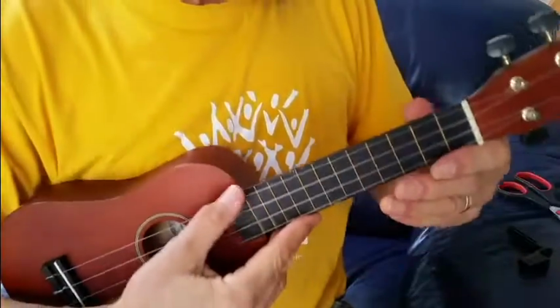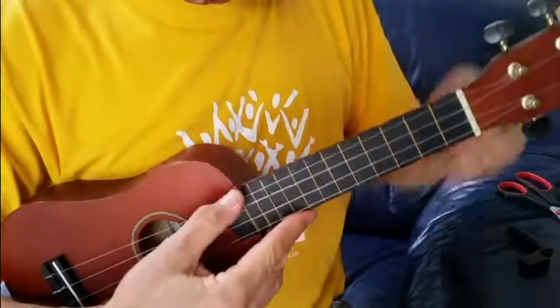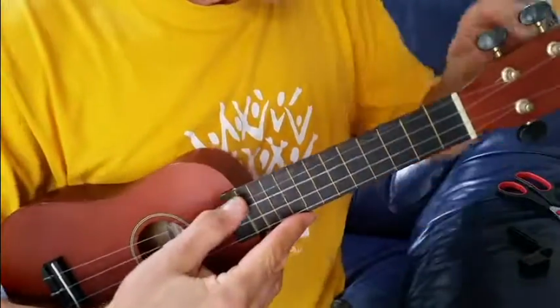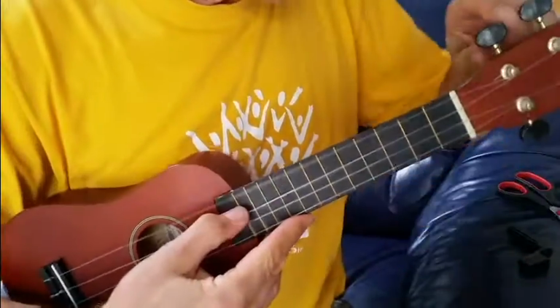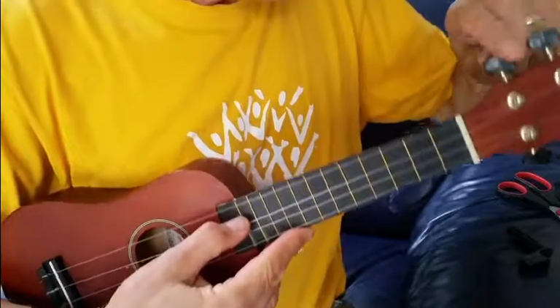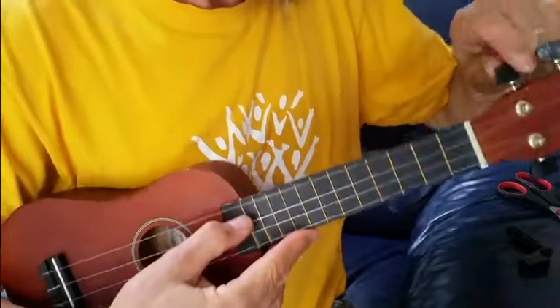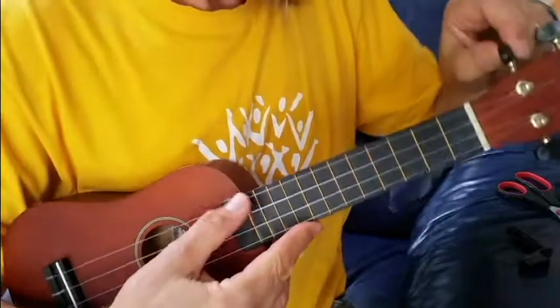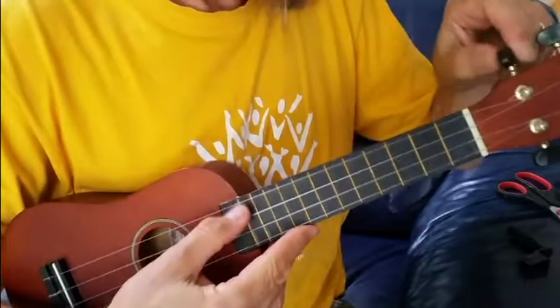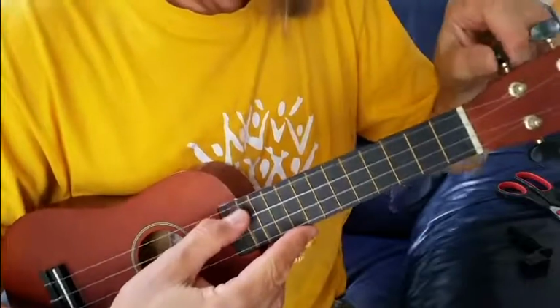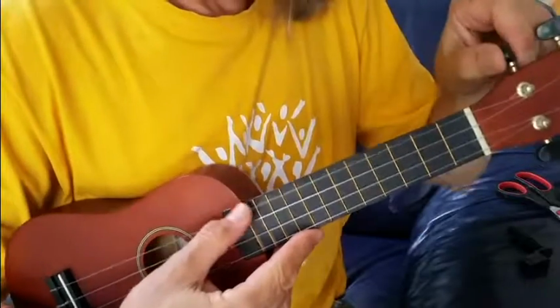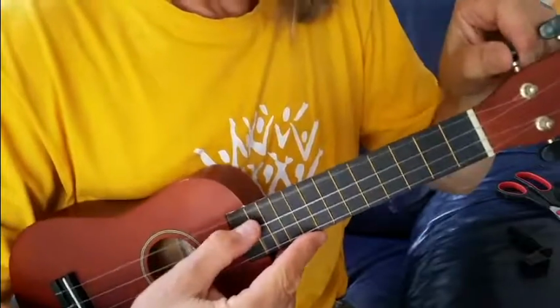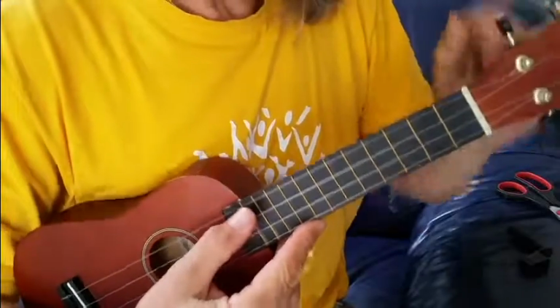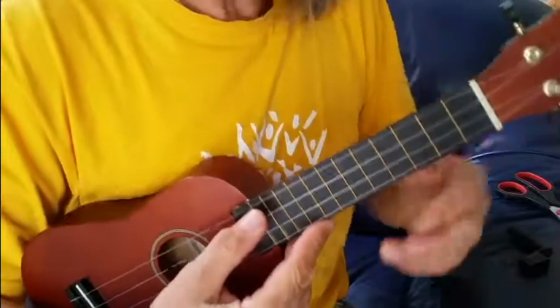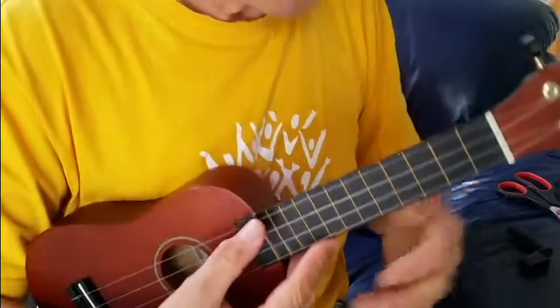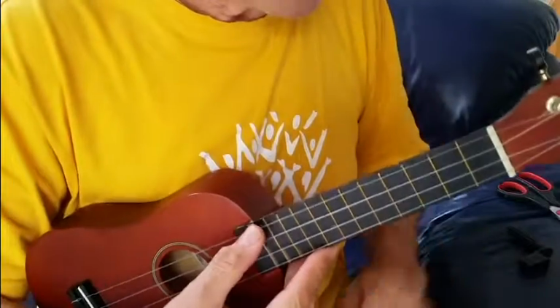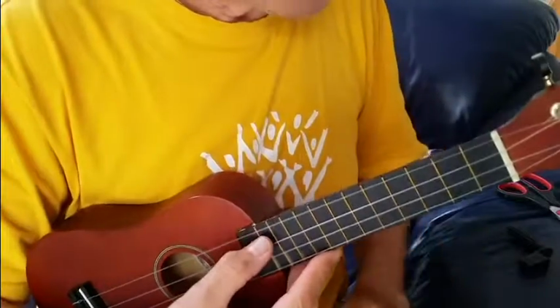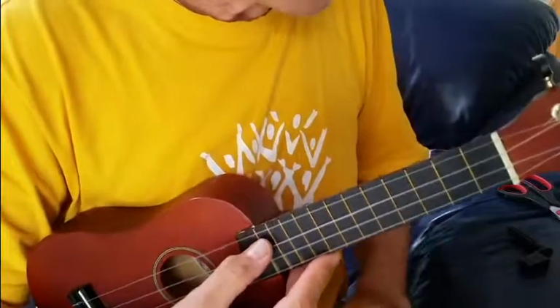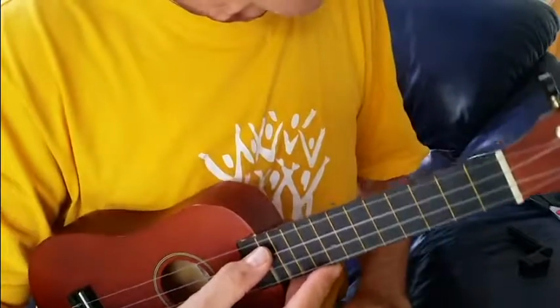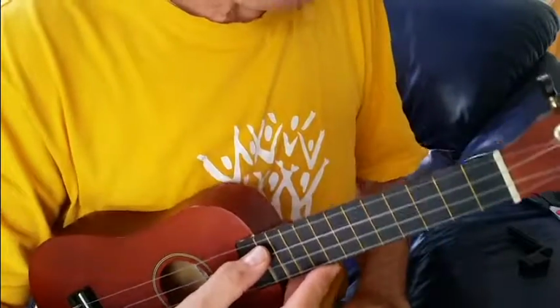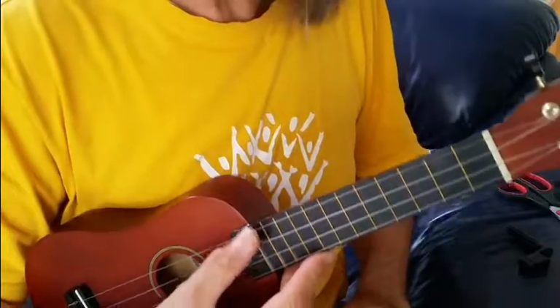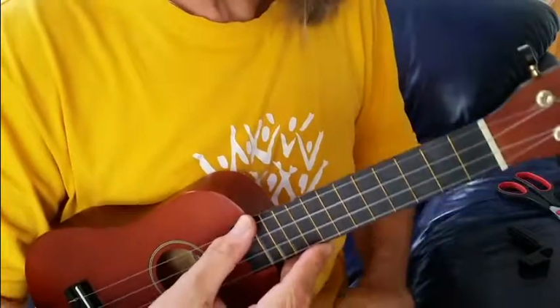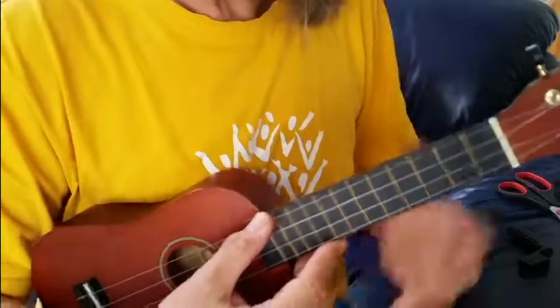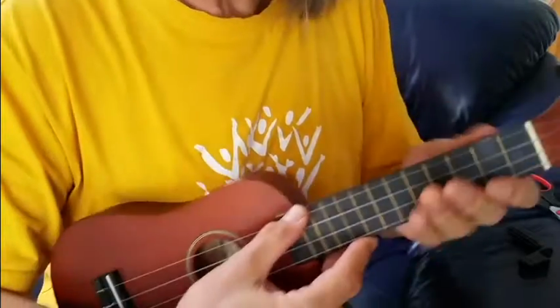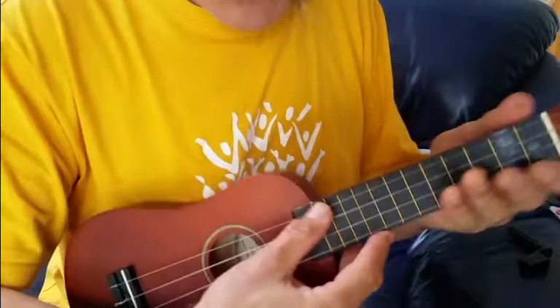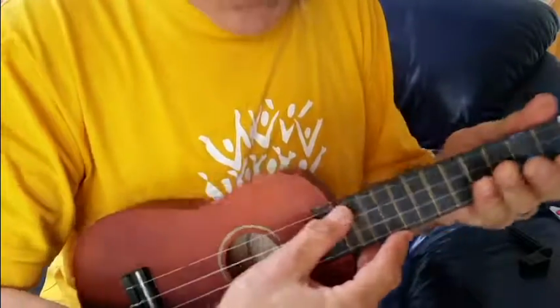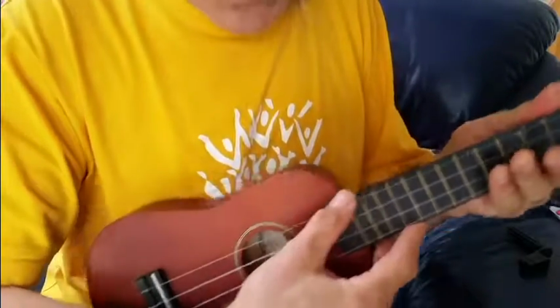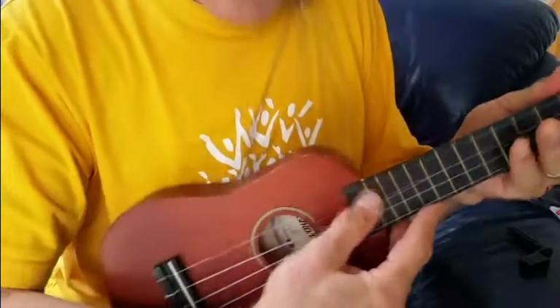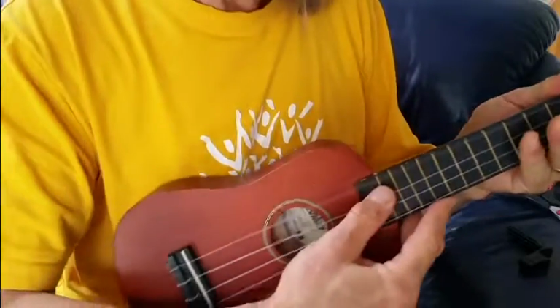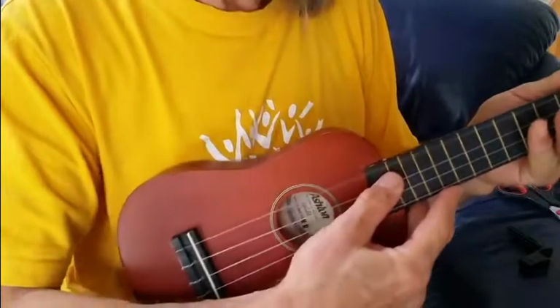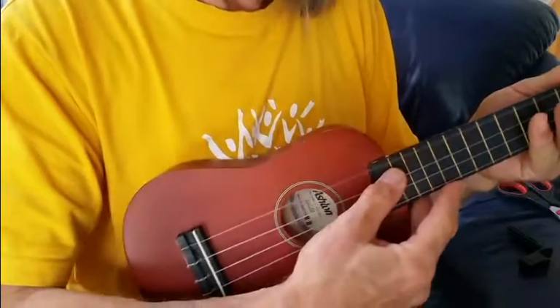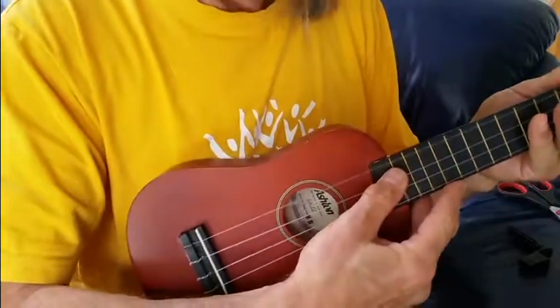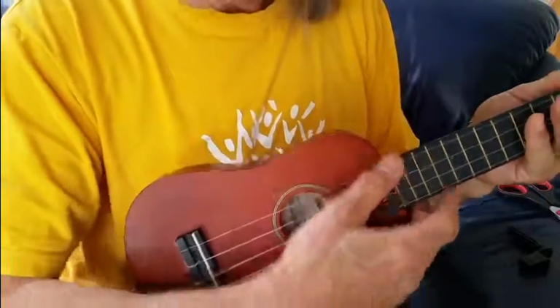Voilà — we have a new string on the ukulele, slightly out of tune, but that will settle with time.